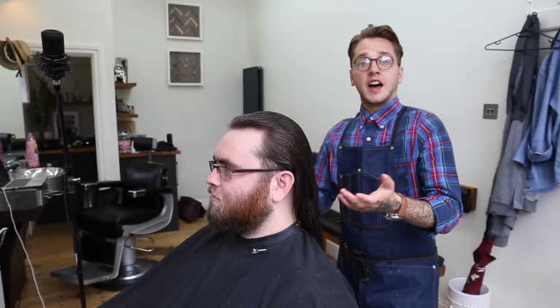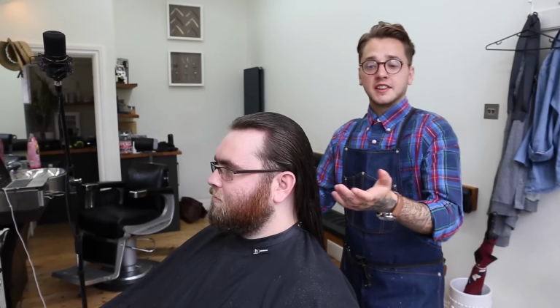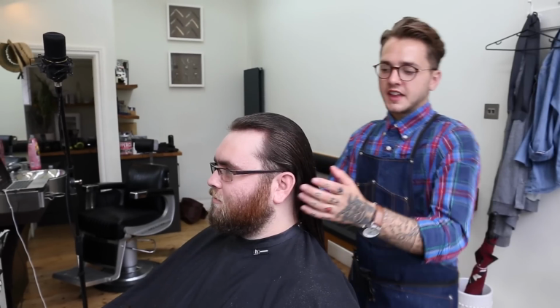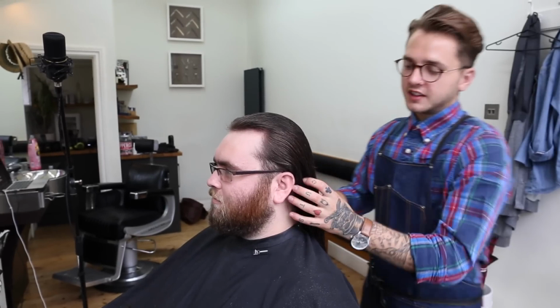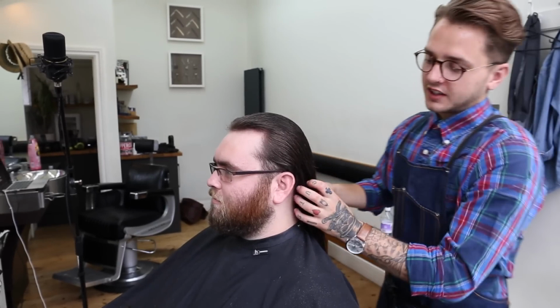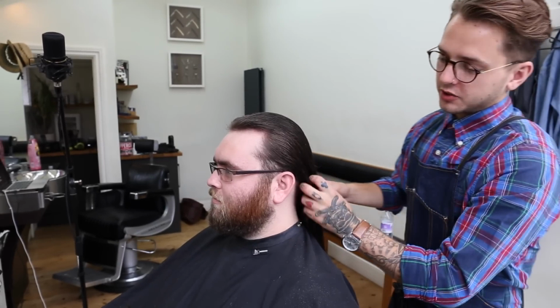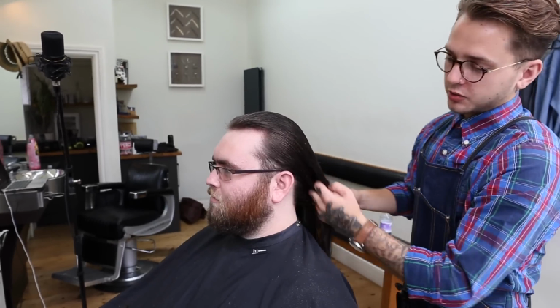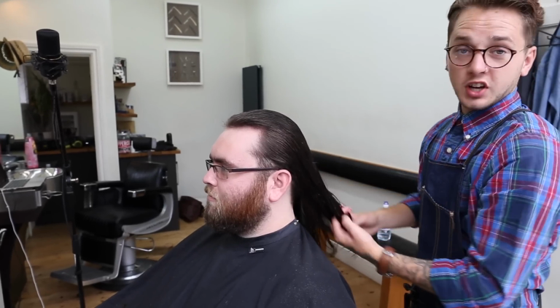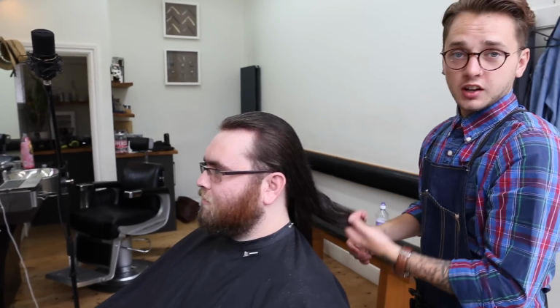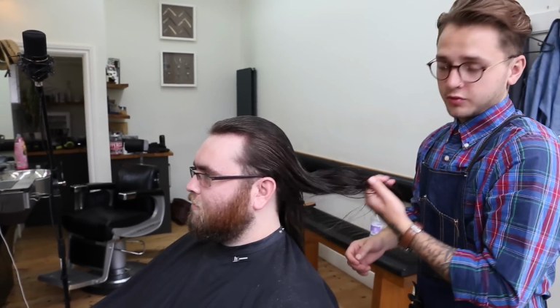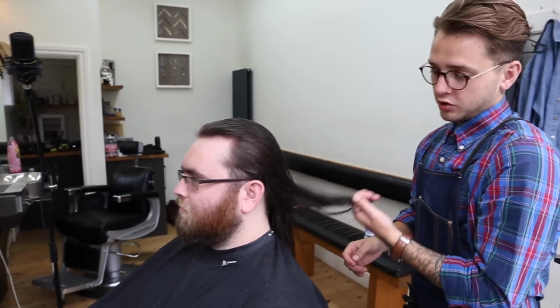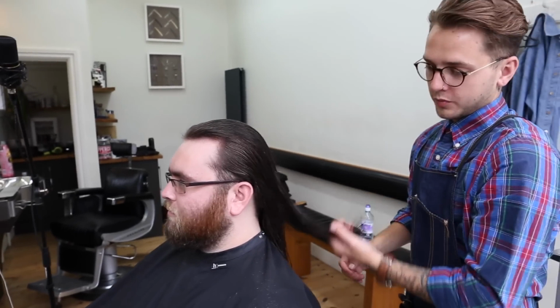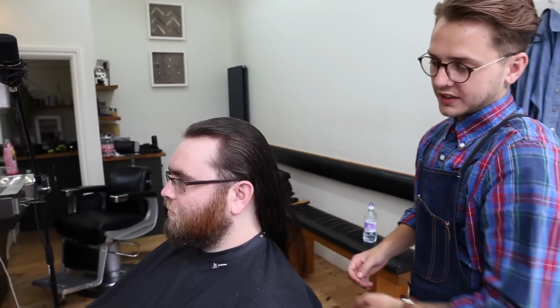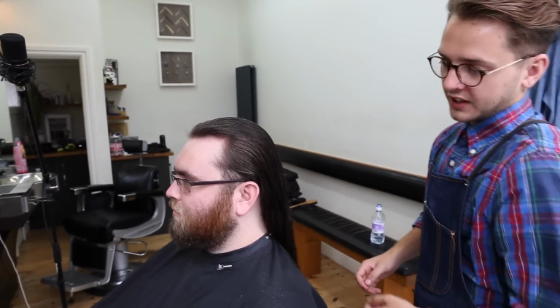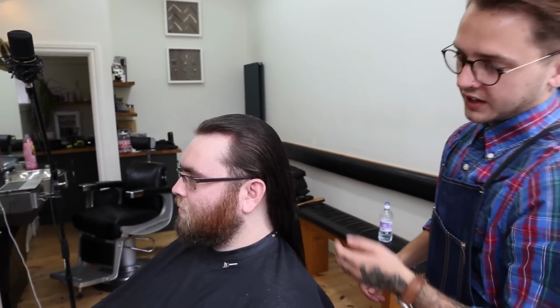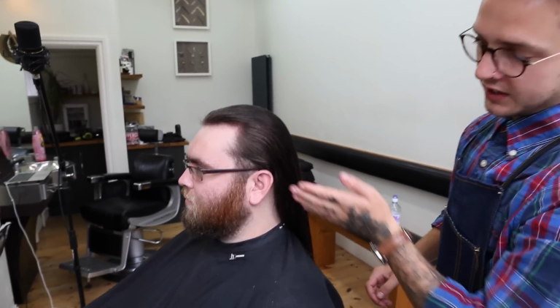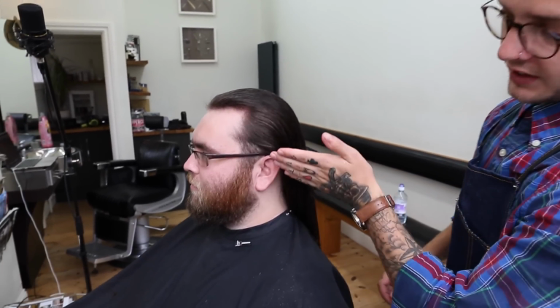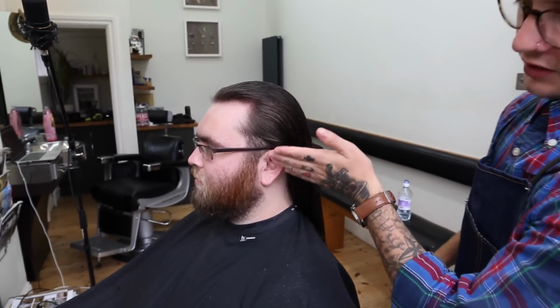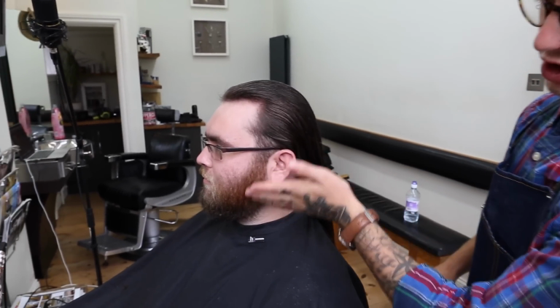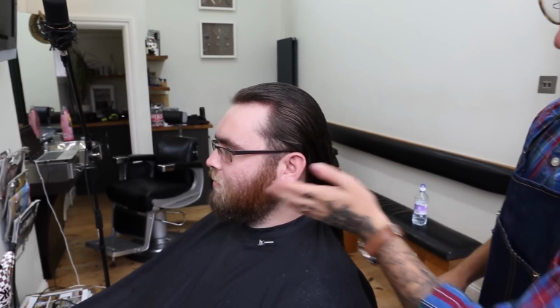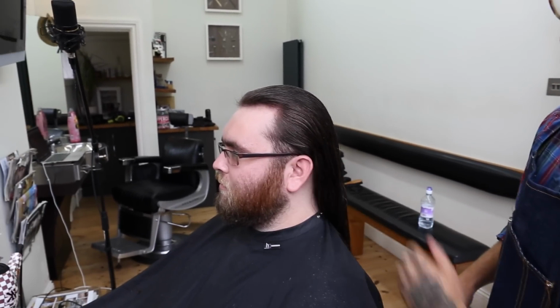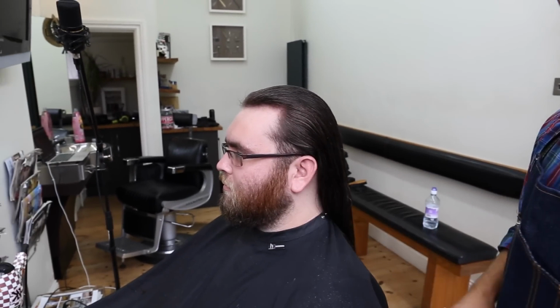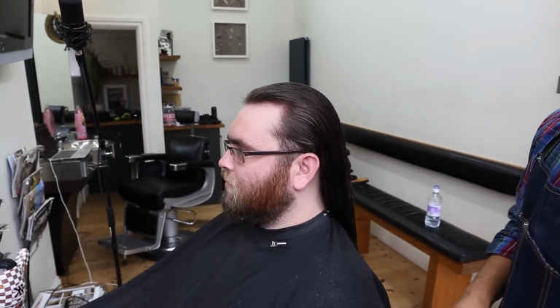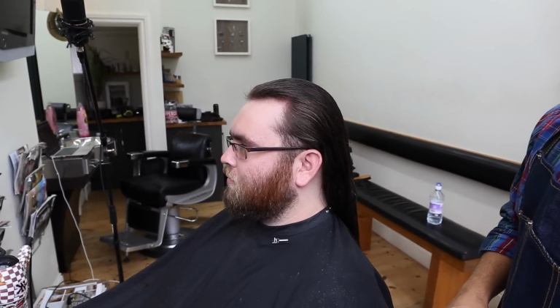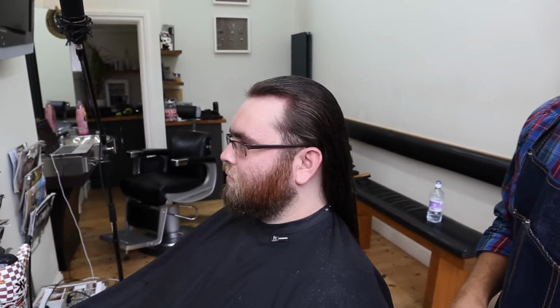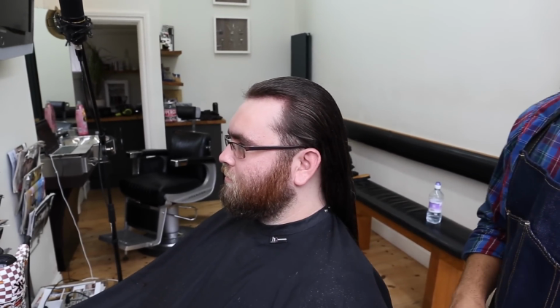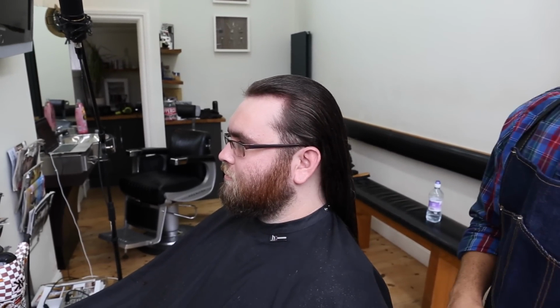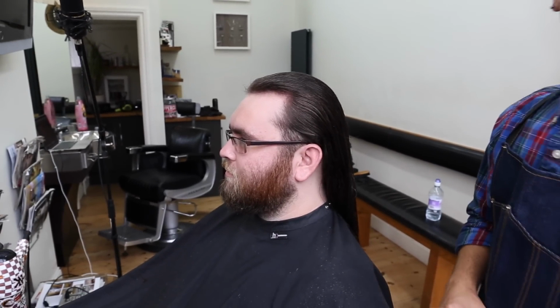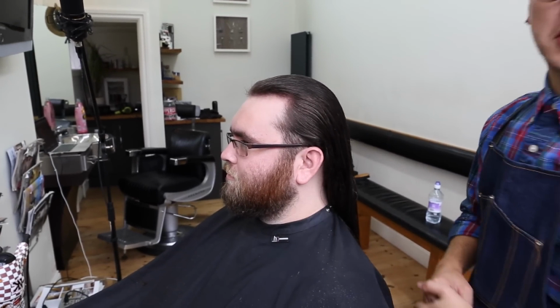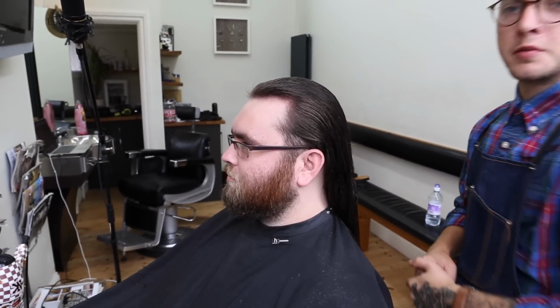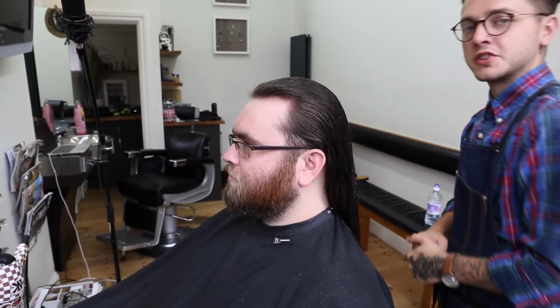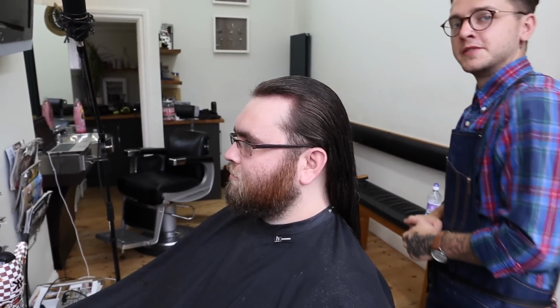And that is how you cut long men's hair and then shape the beard as well. Thank you for watching.